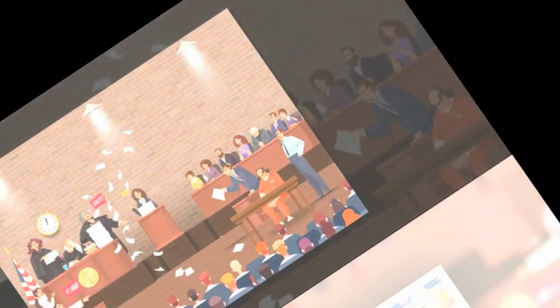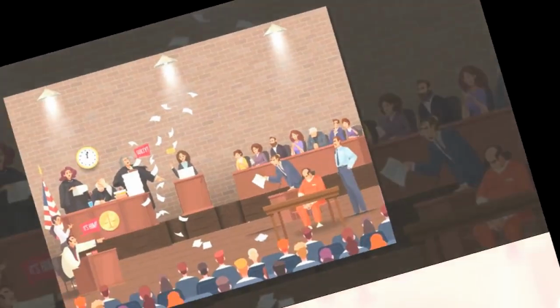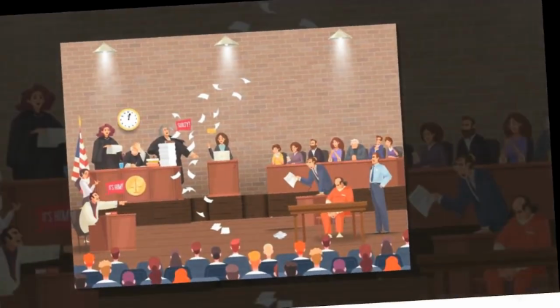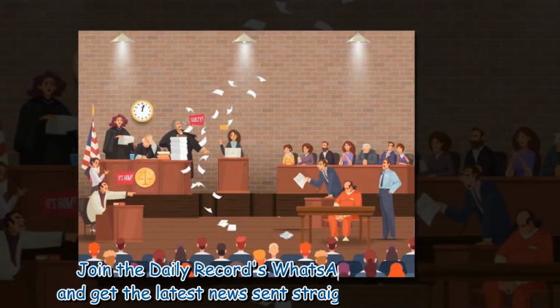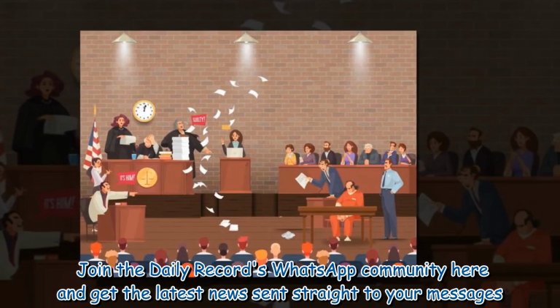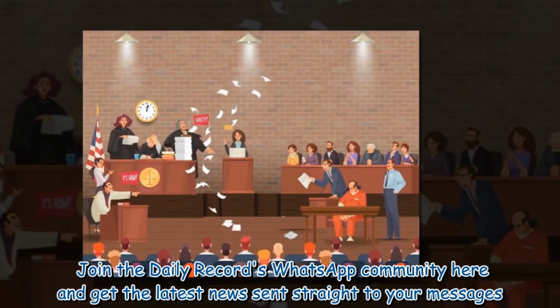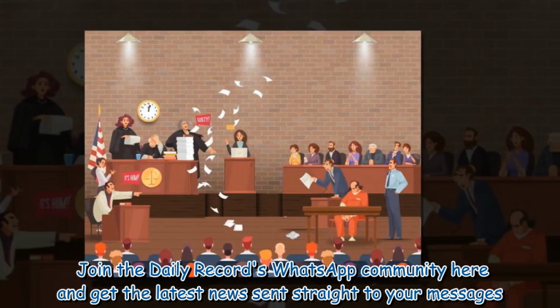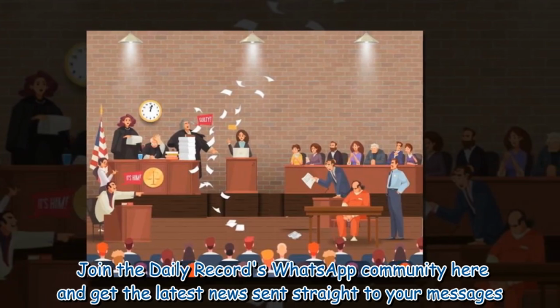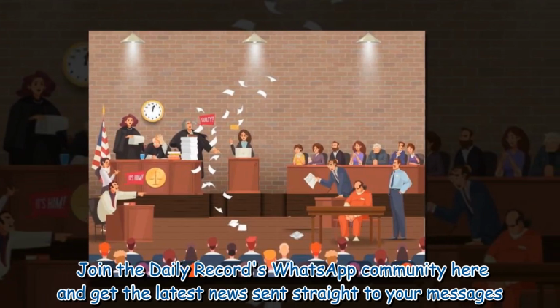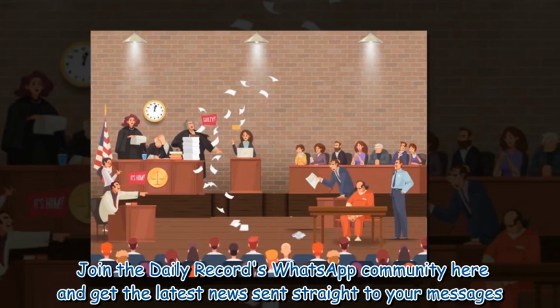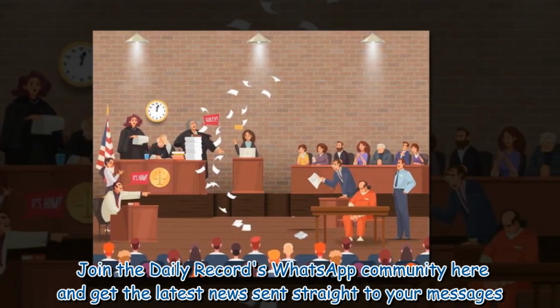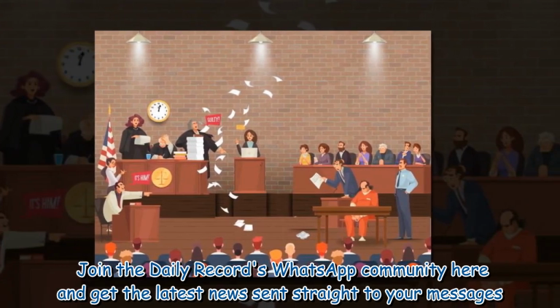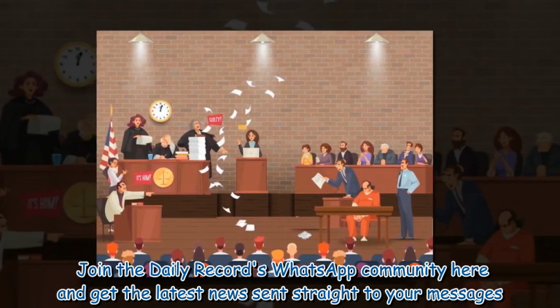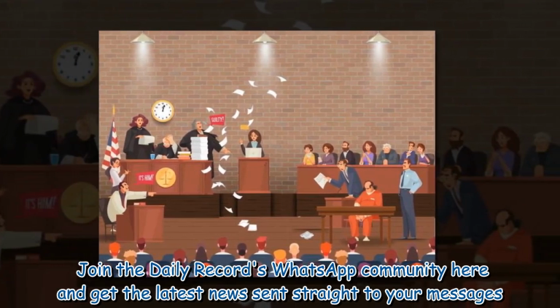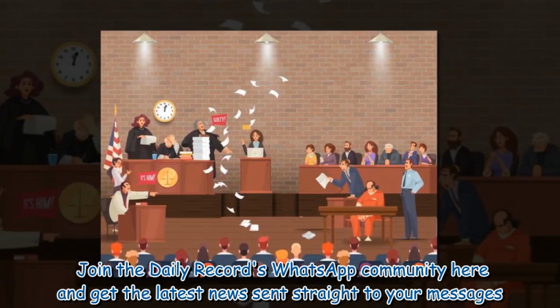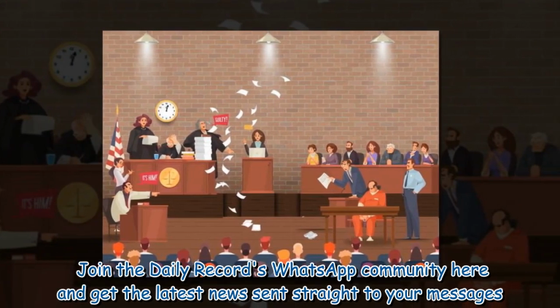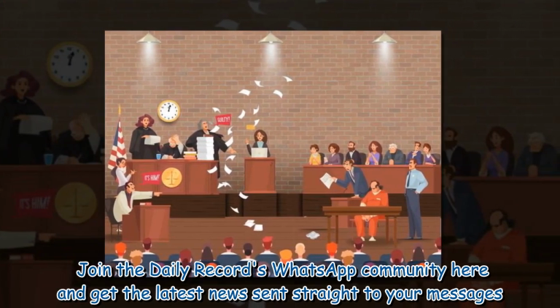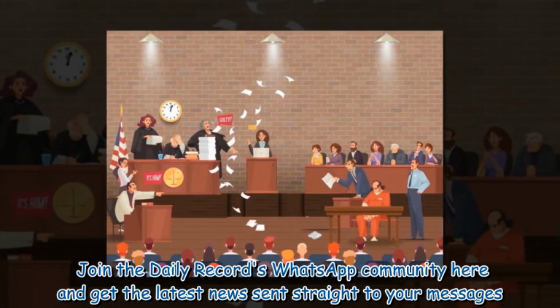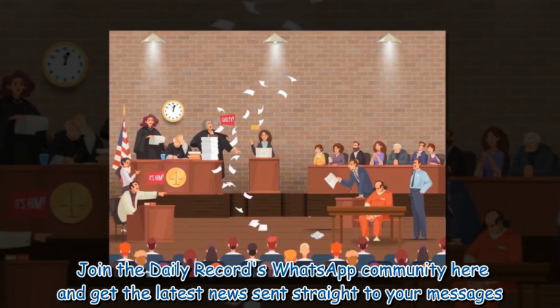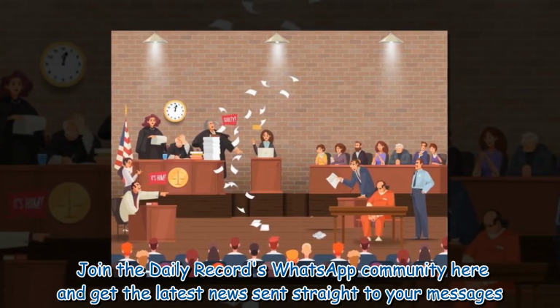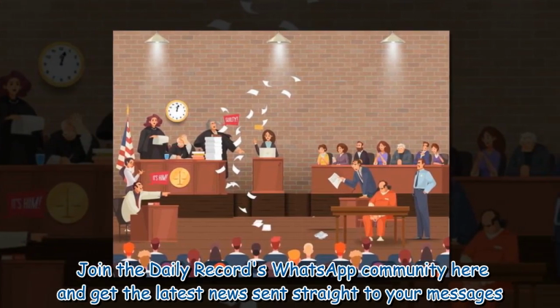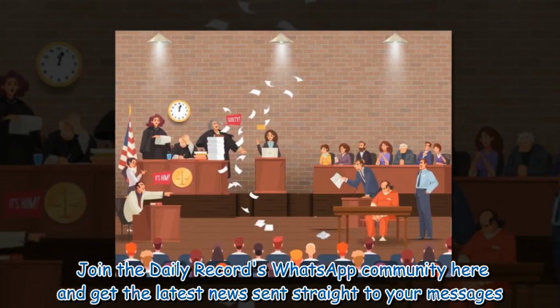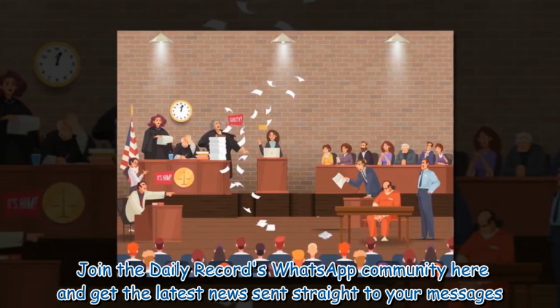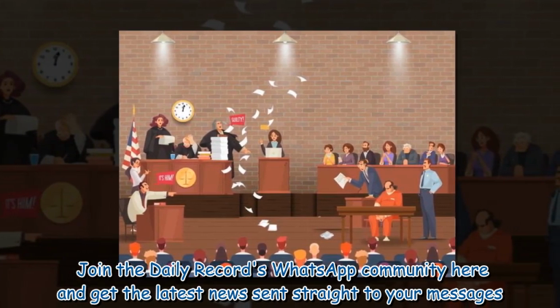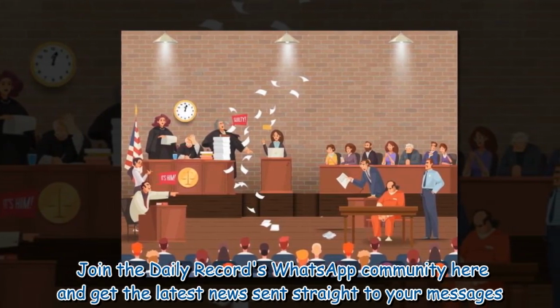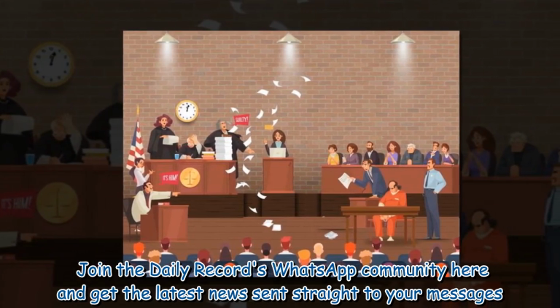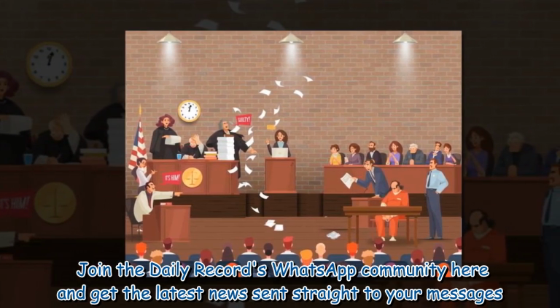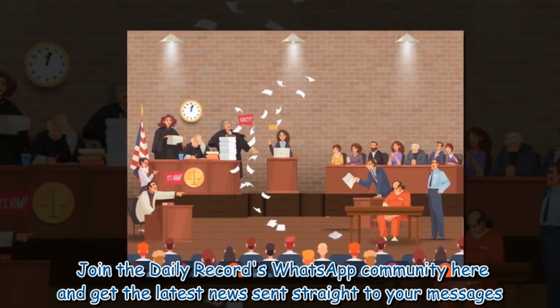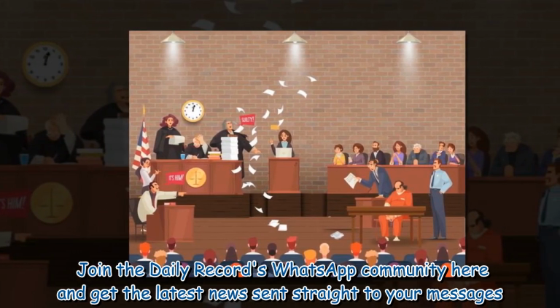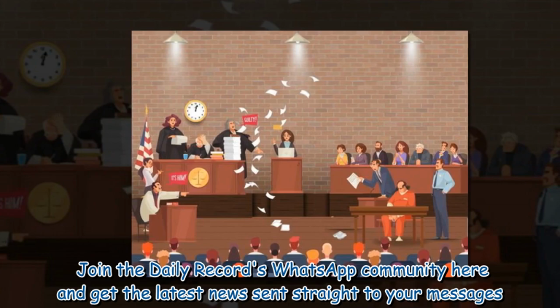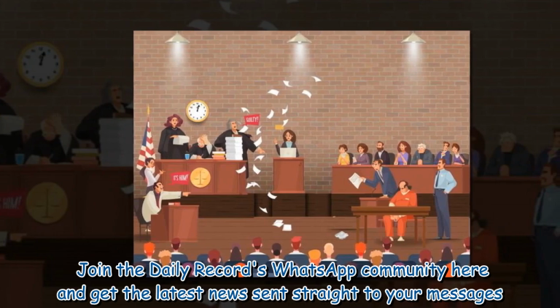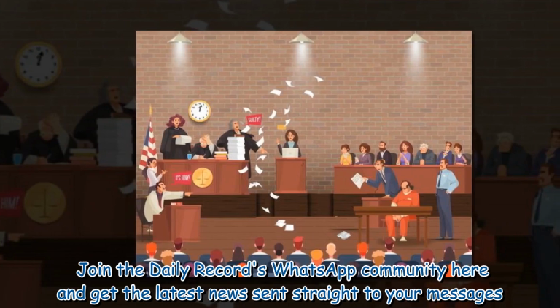Join the Daily Record's WhatsApp community to get the latest news sent straight to your messages.